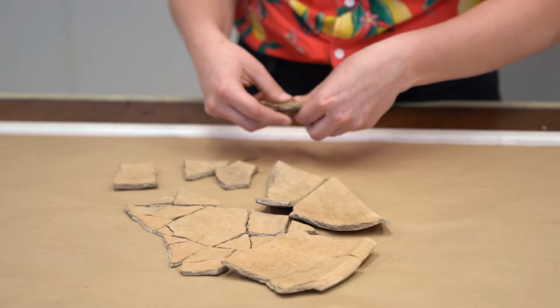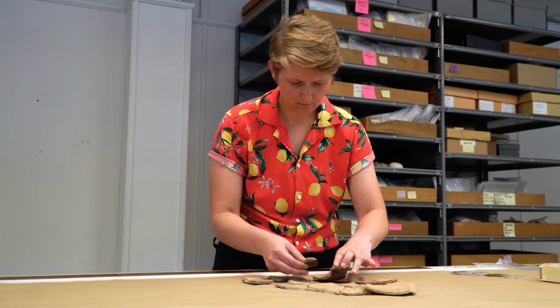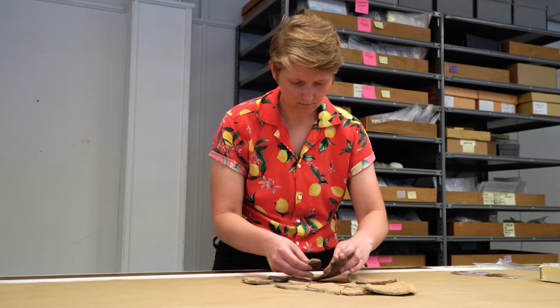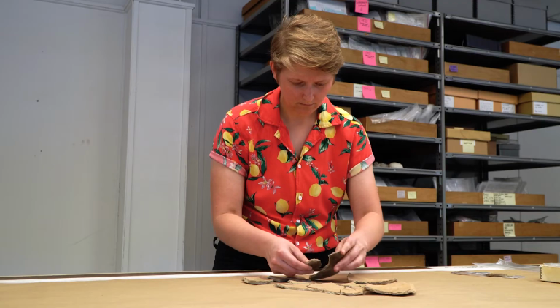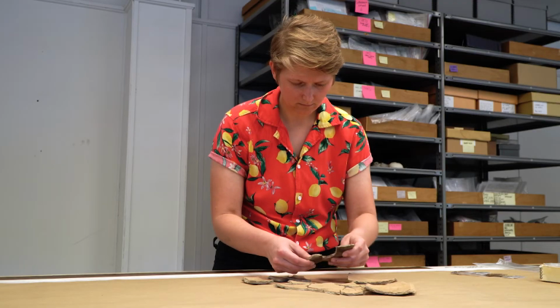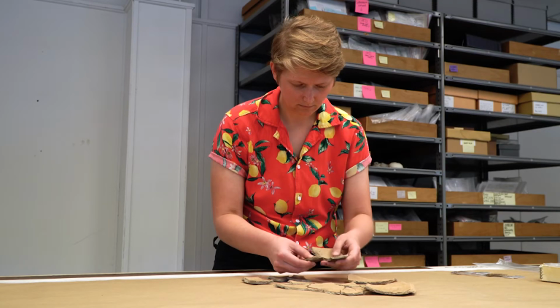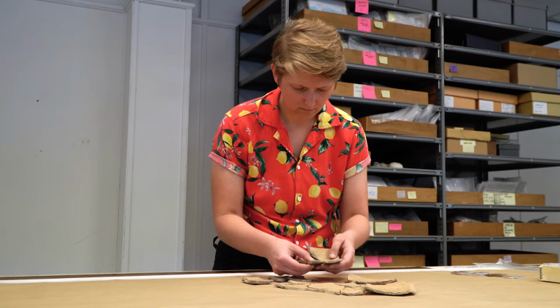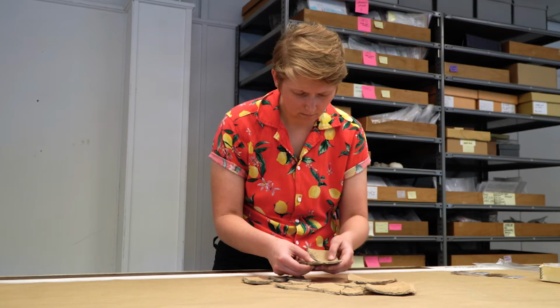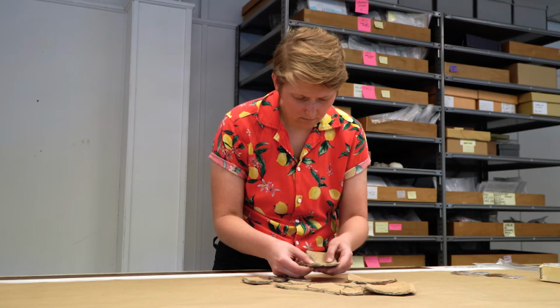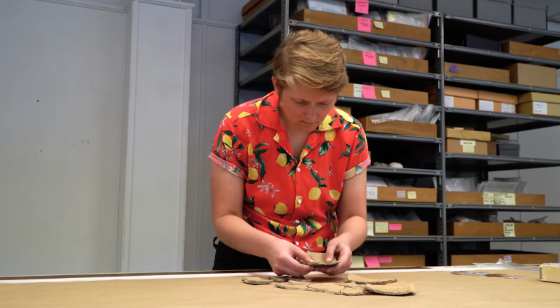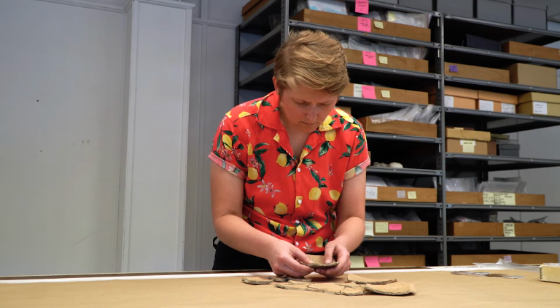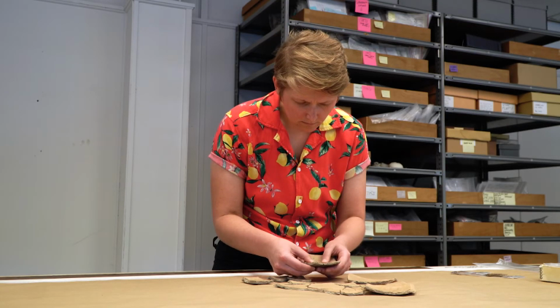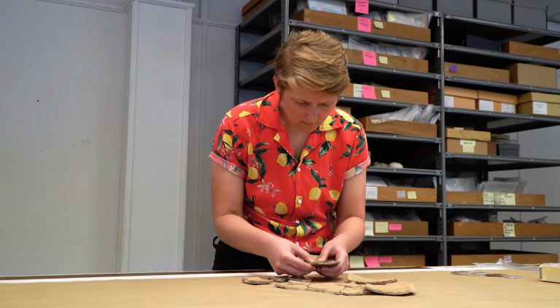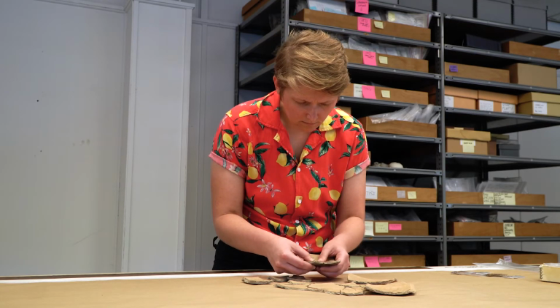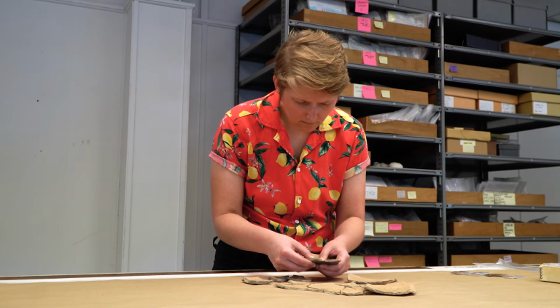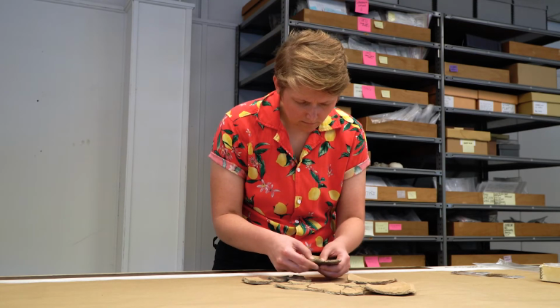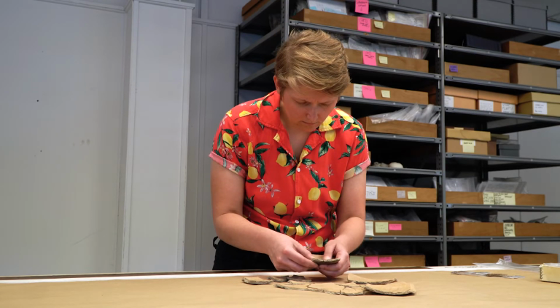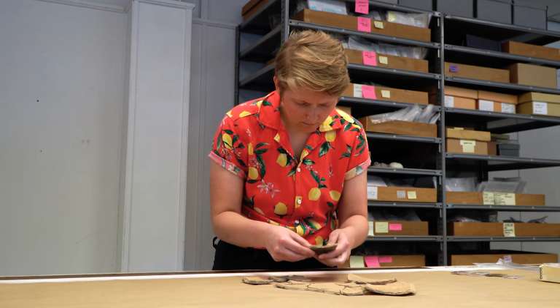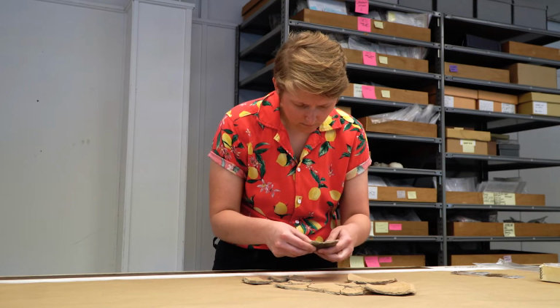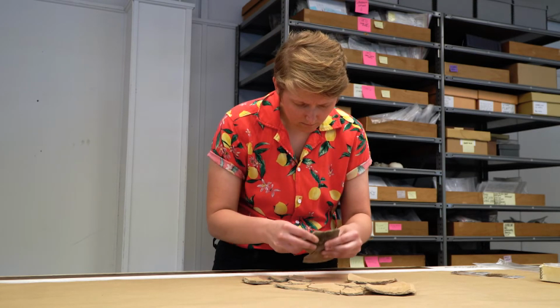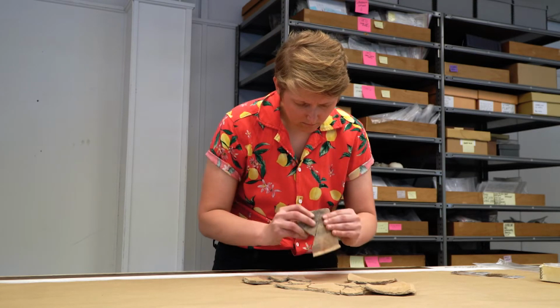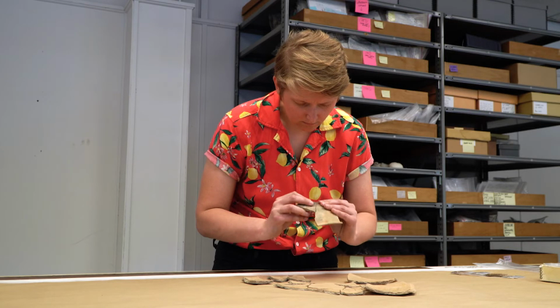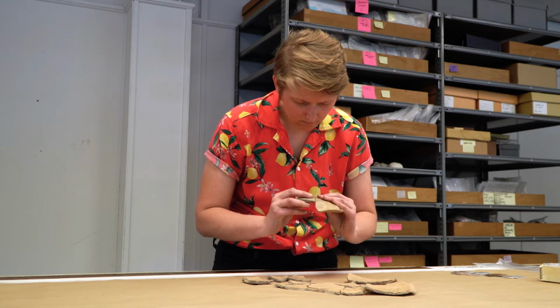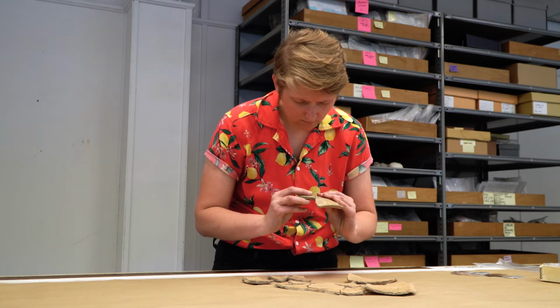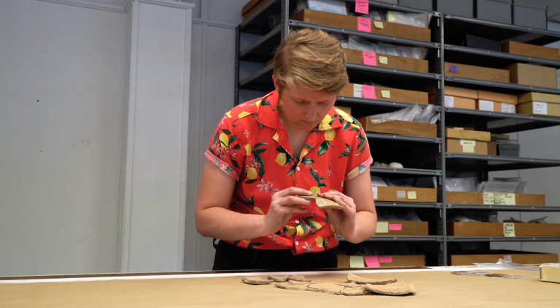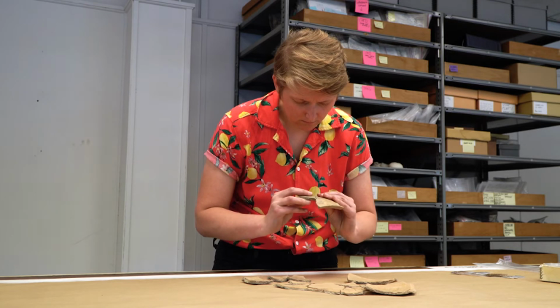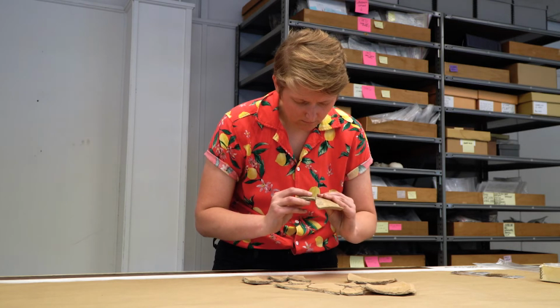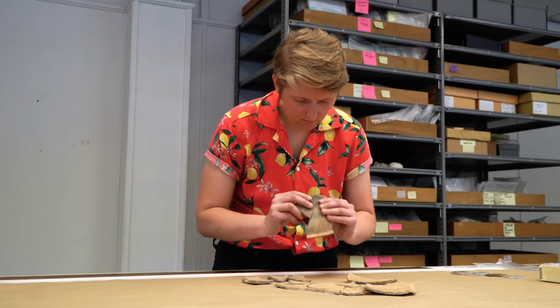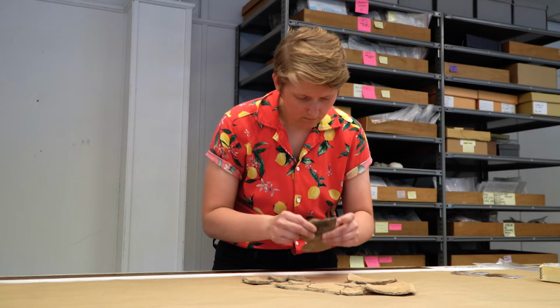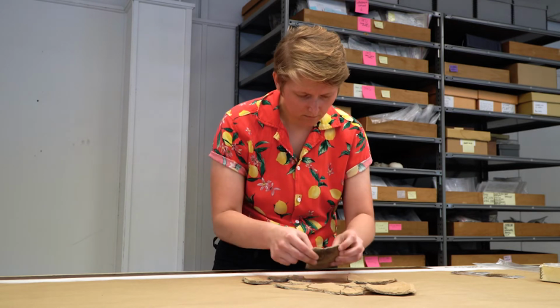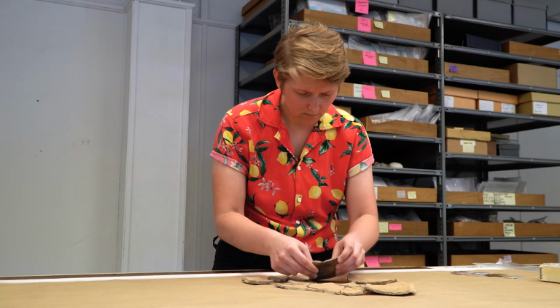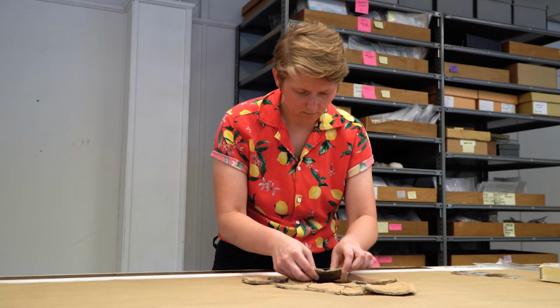Cross-mending is really useful because we can learn what the item looks like before it broke, as well as learning more about the designs on certain ceramics.